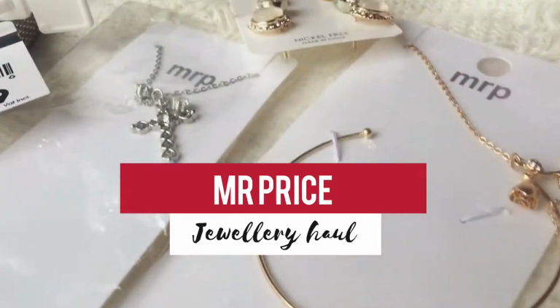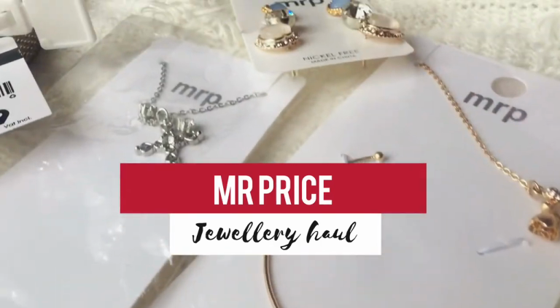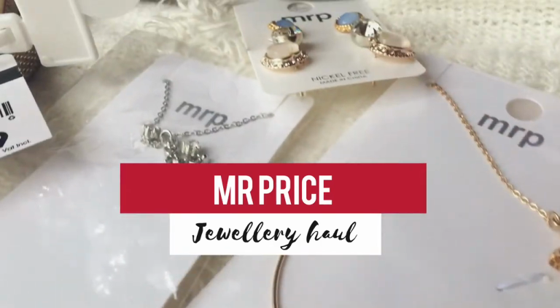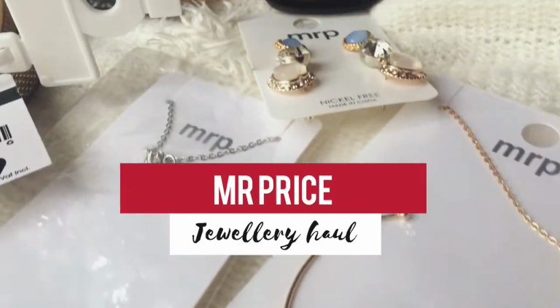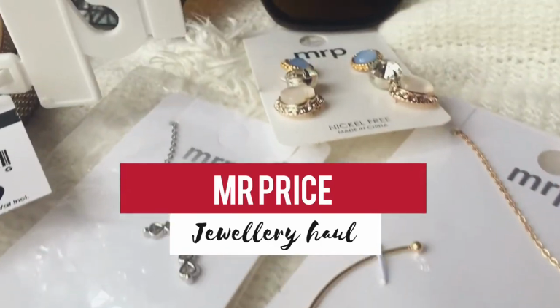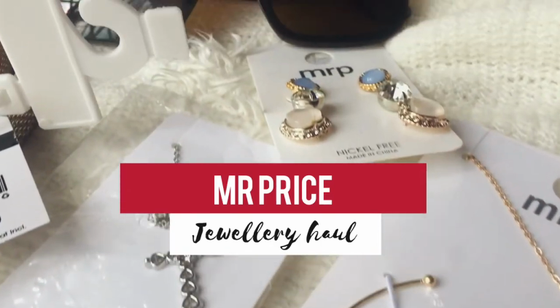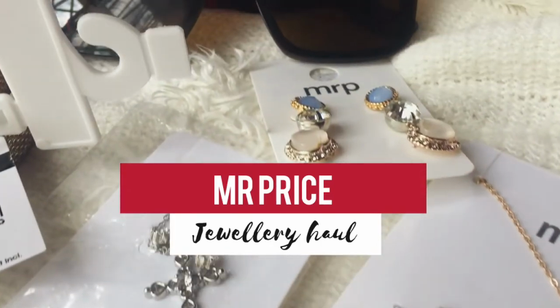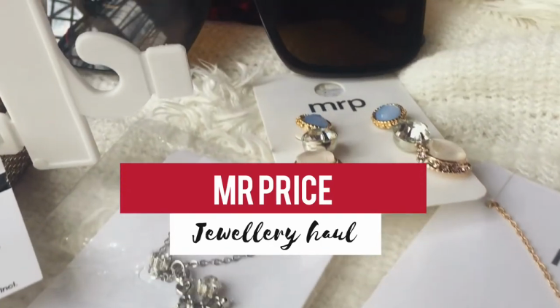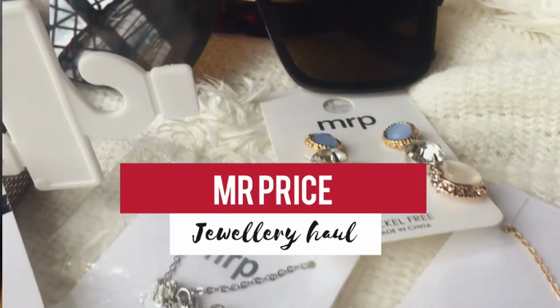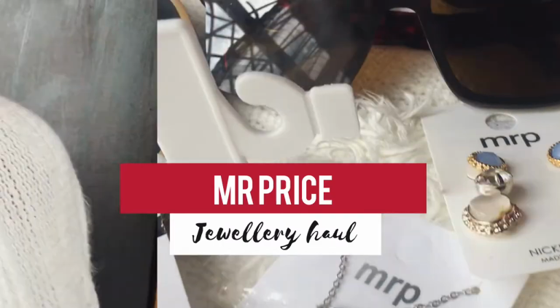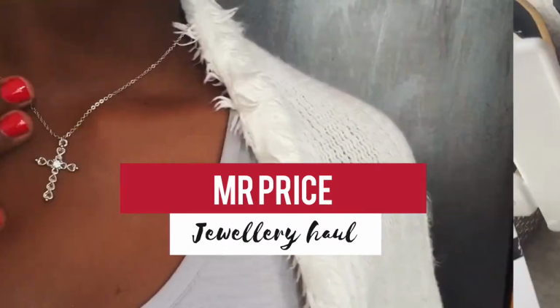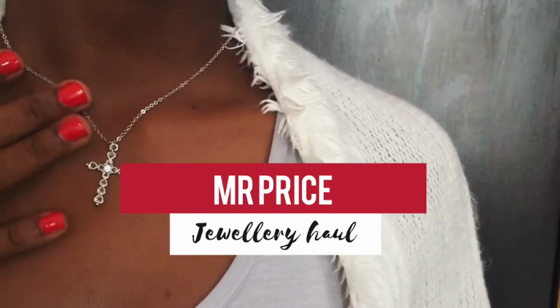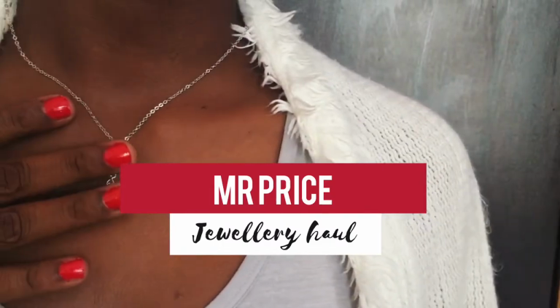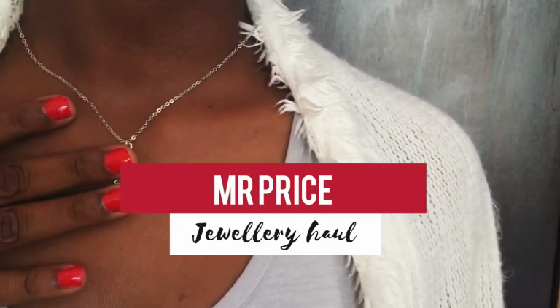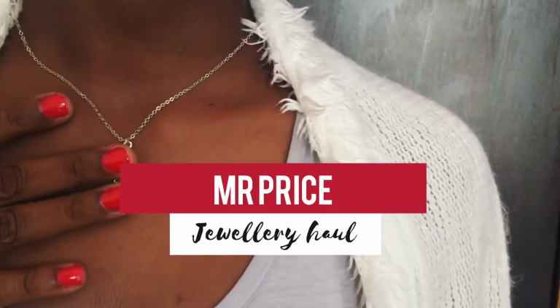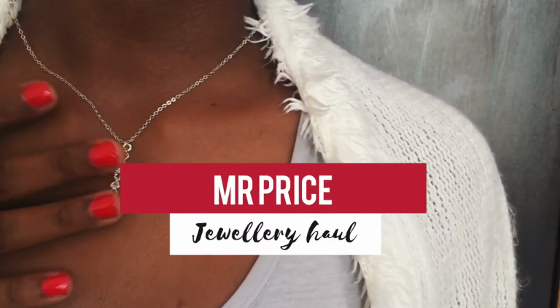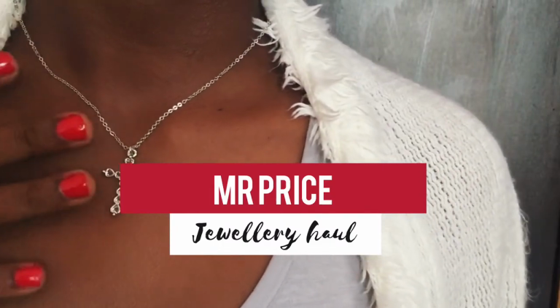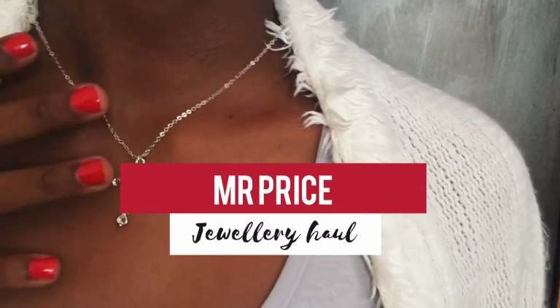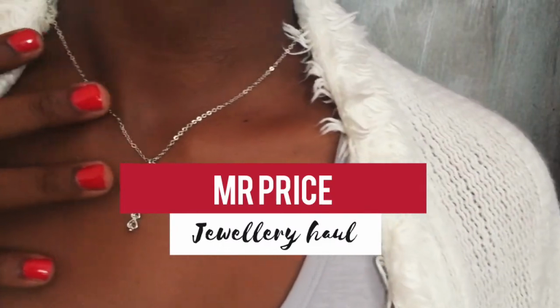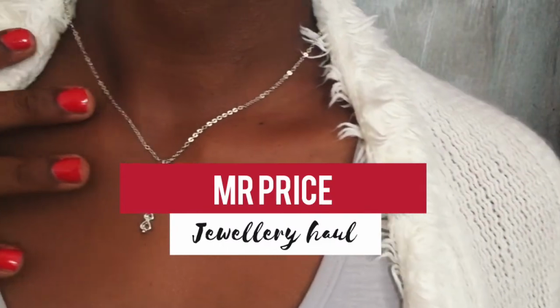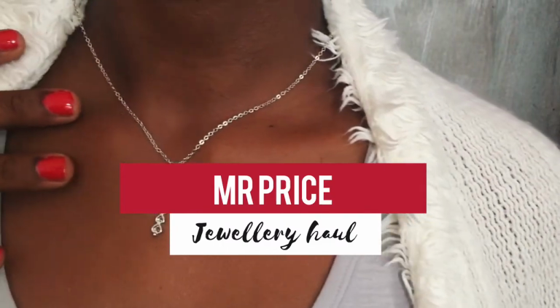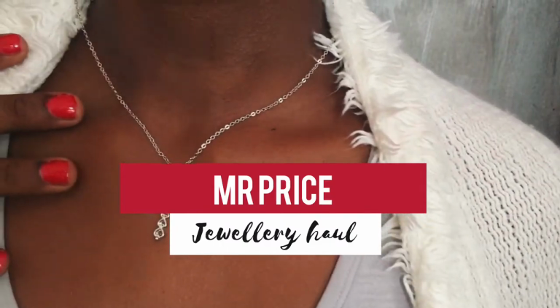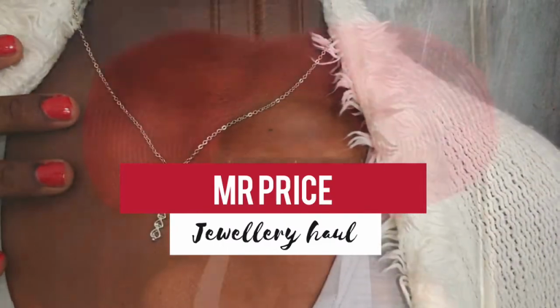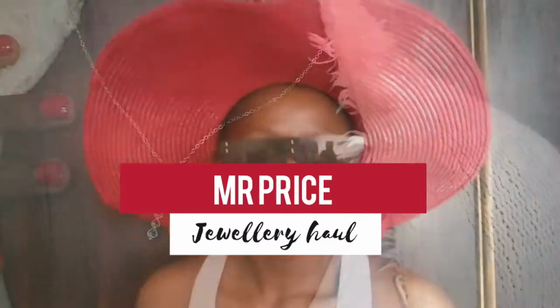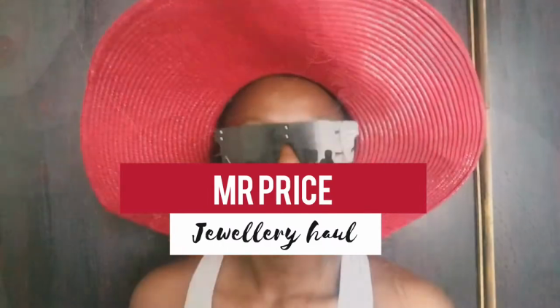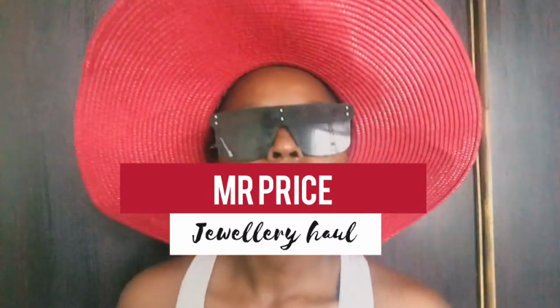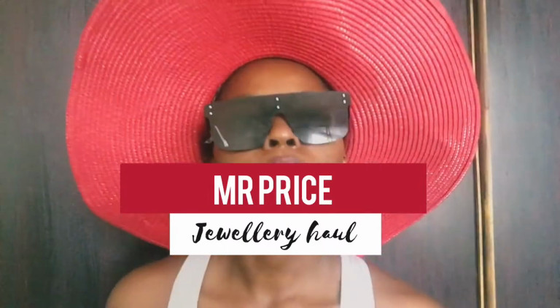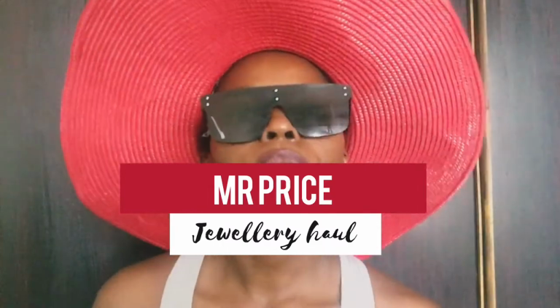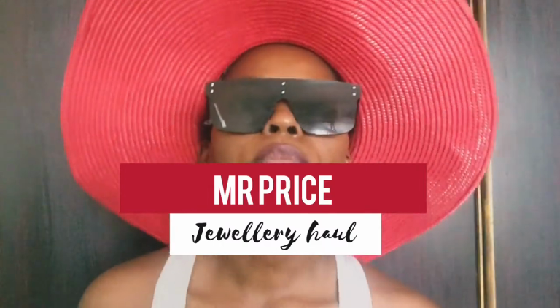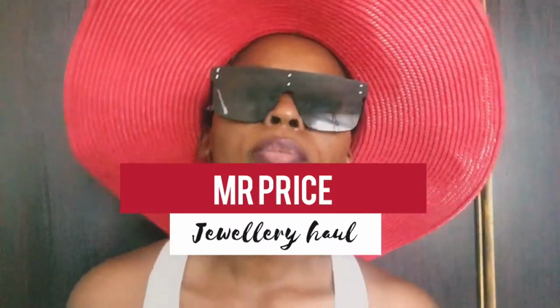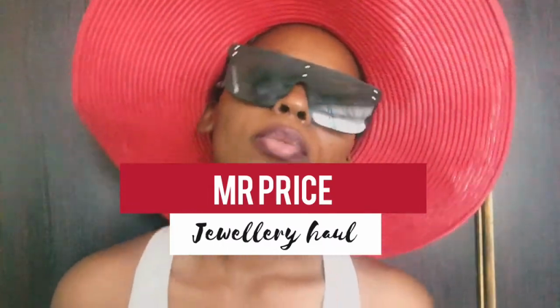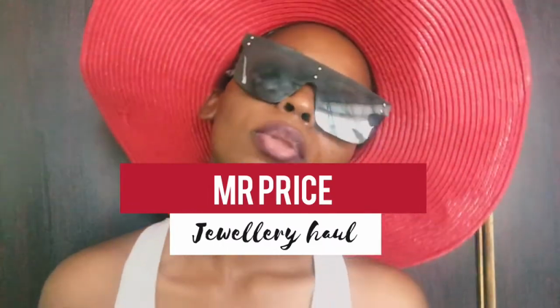Hi guys, it's Thingy, welcome back to my channel. Today we are doing a jewelry haul from Mr Price.